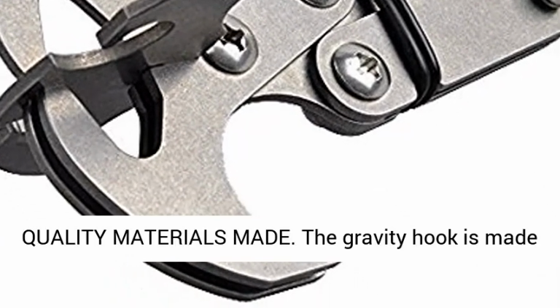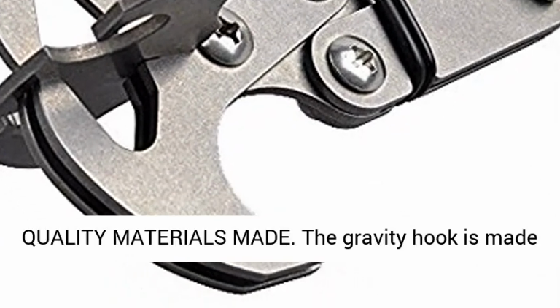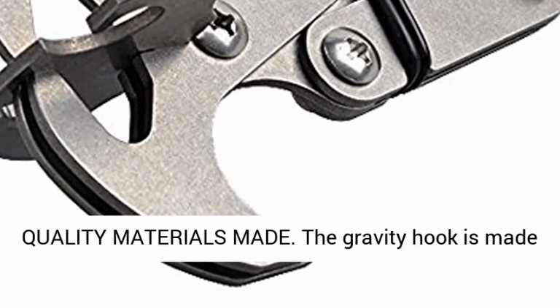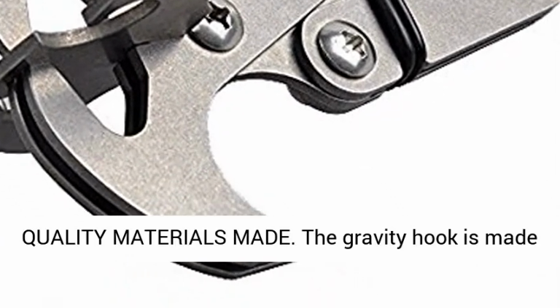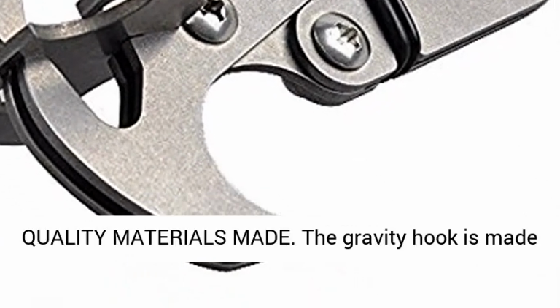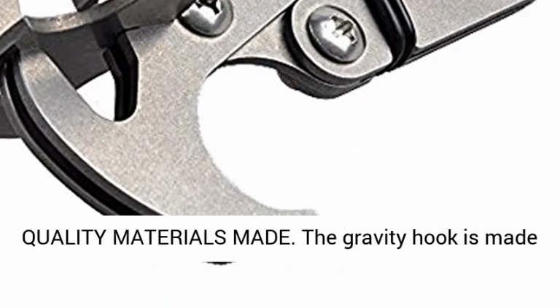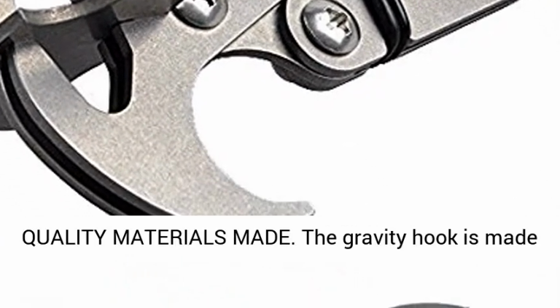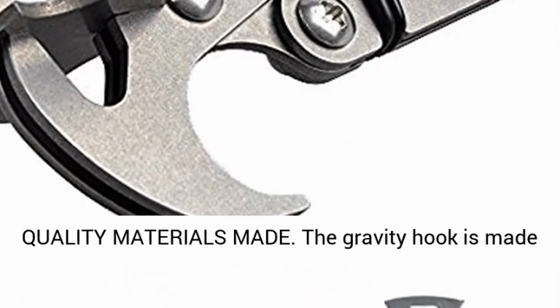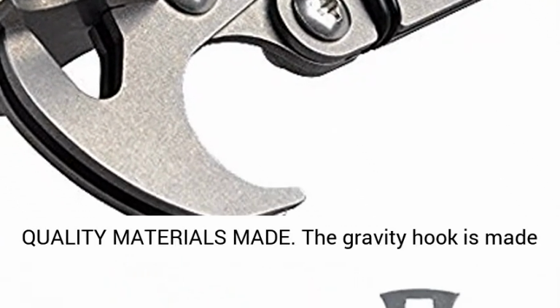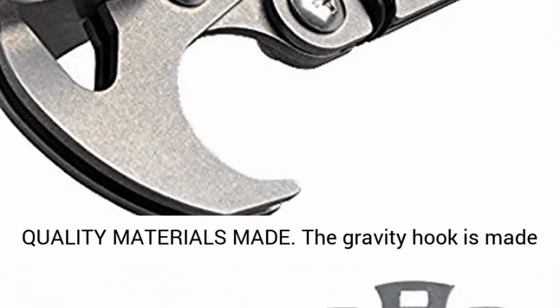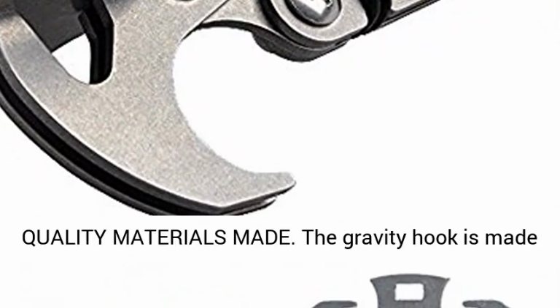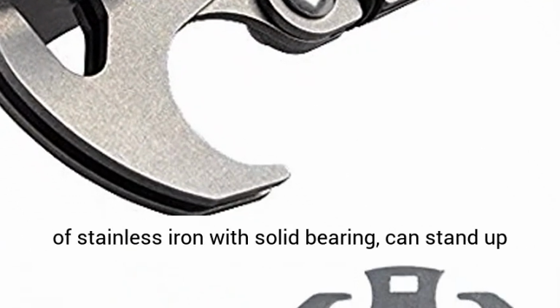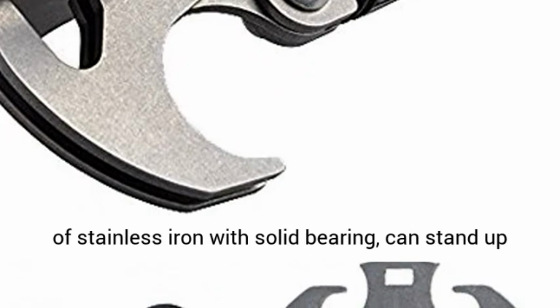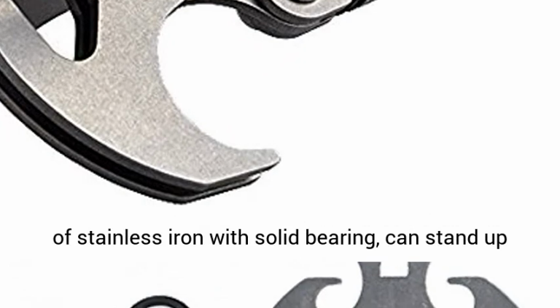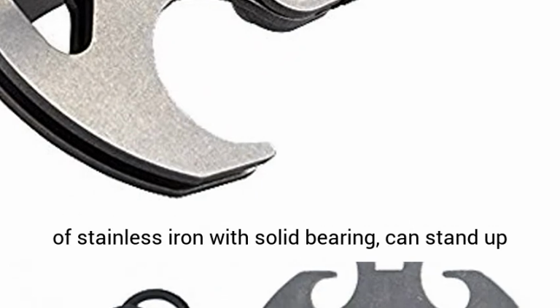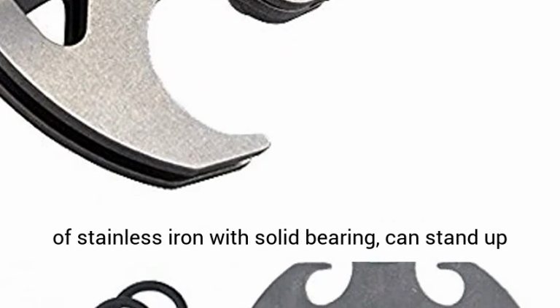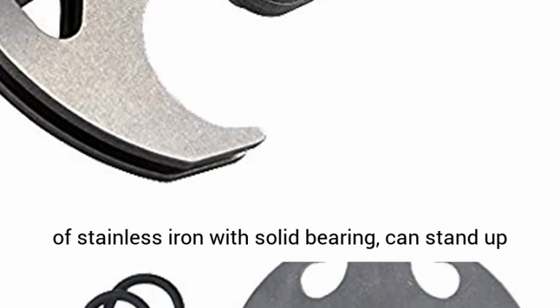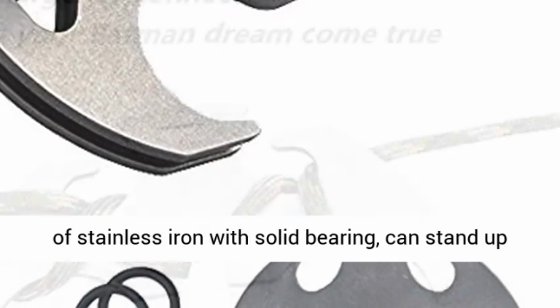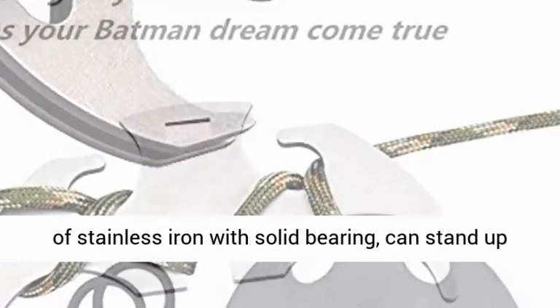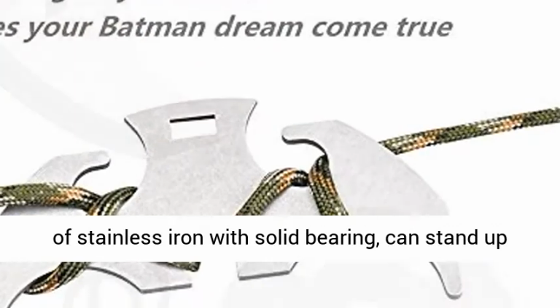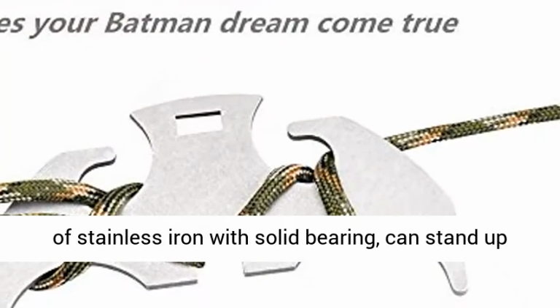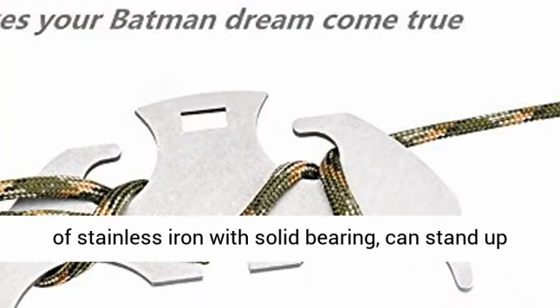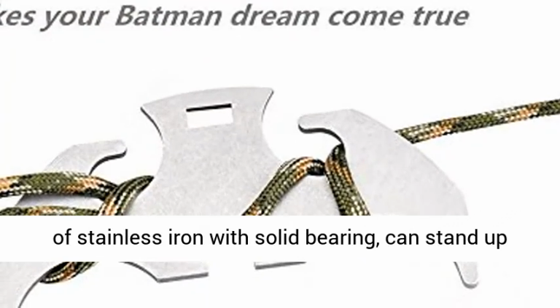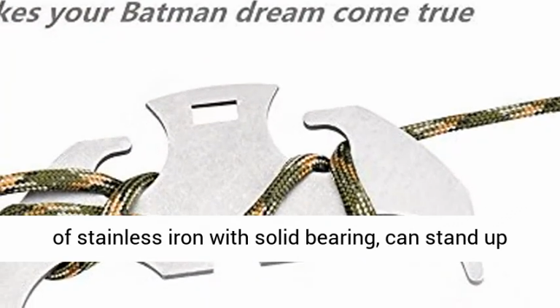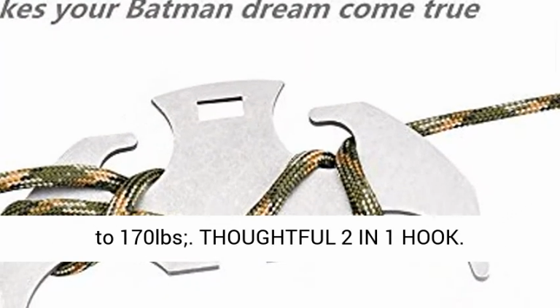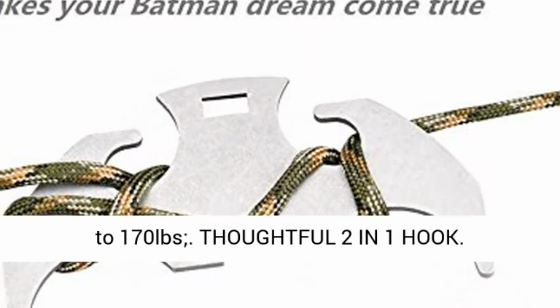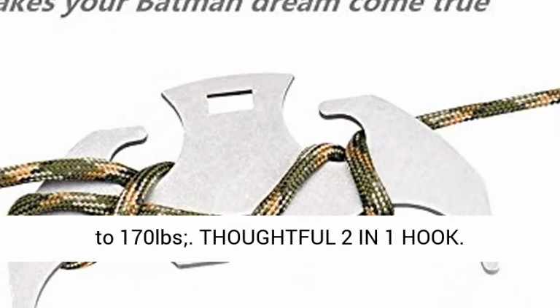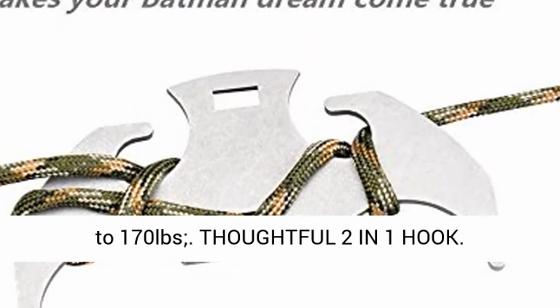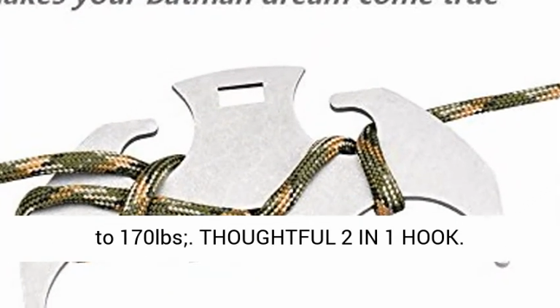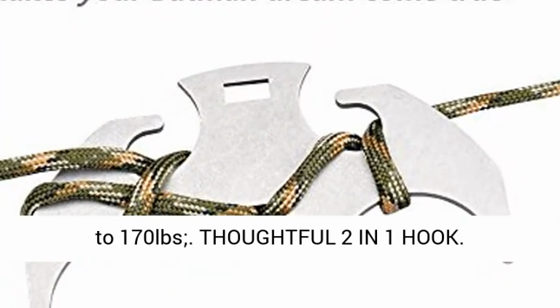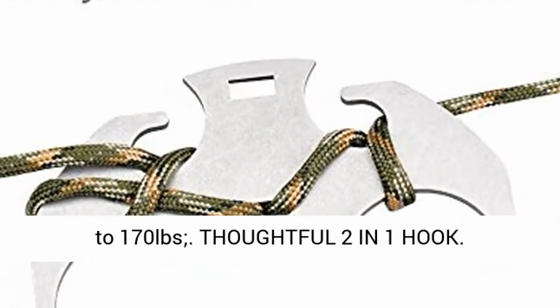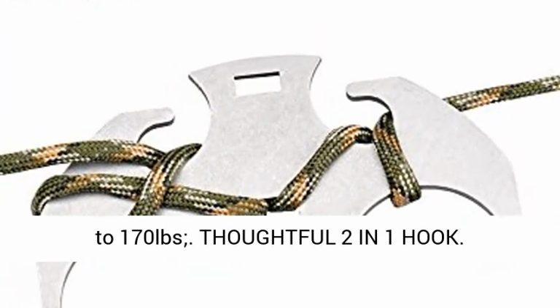Durable quality materials made. The Gravity Hook is made of stainless iron with solid bearing, and can stand up to 170 pounds.